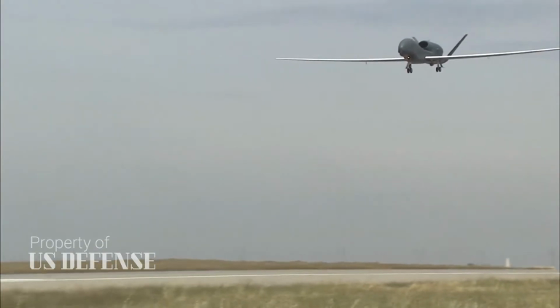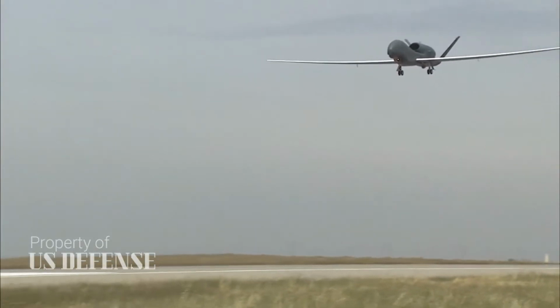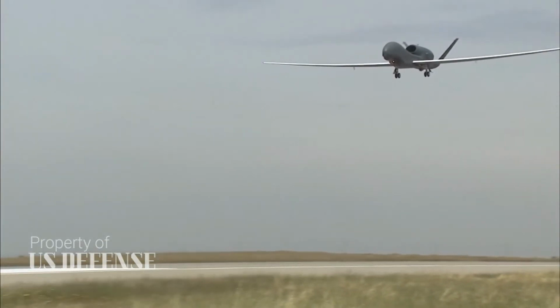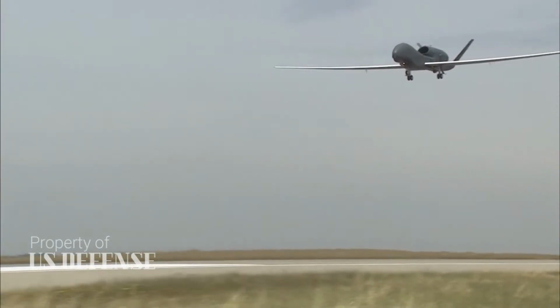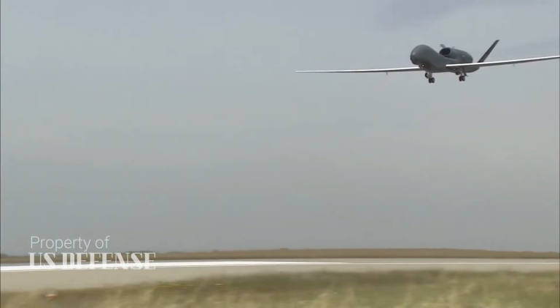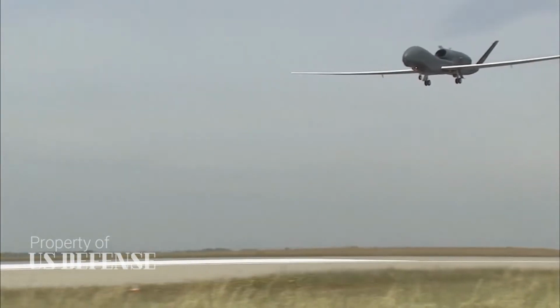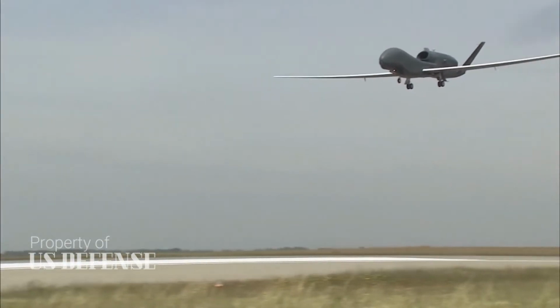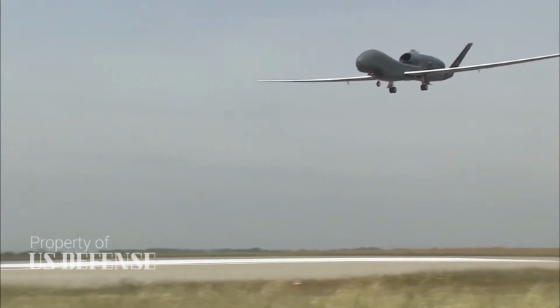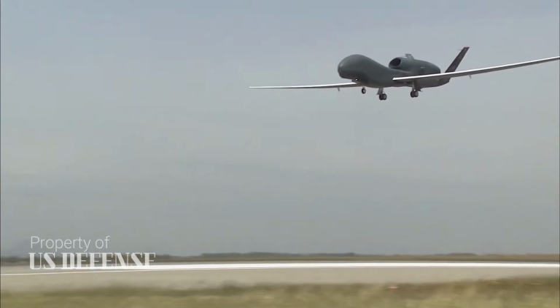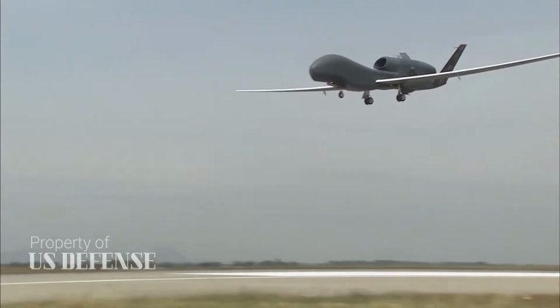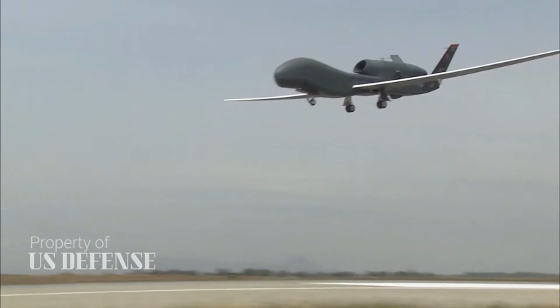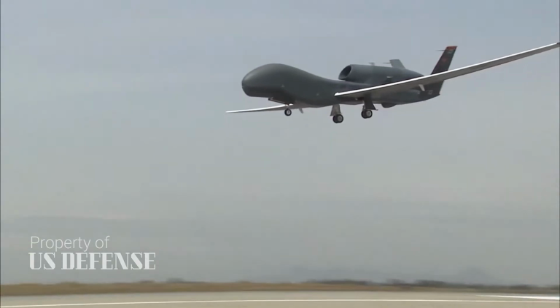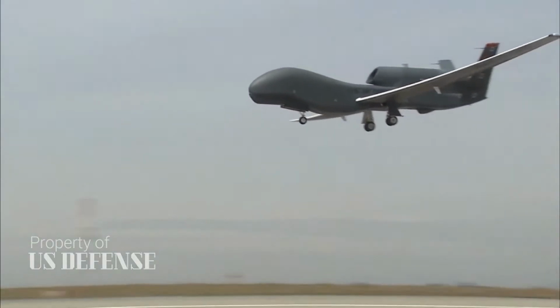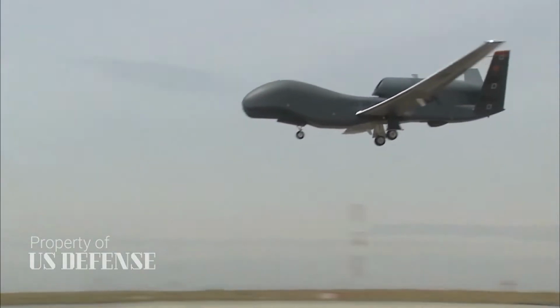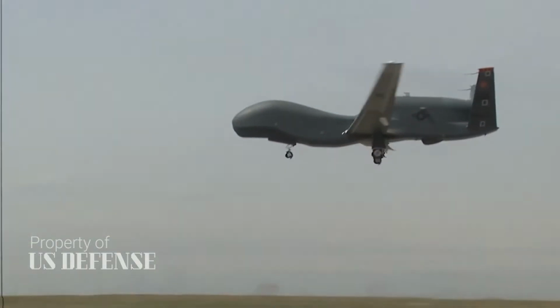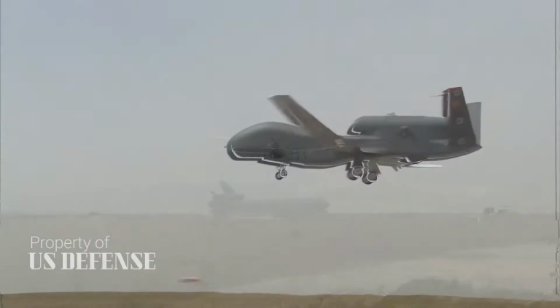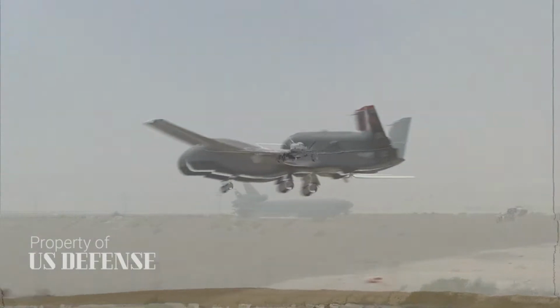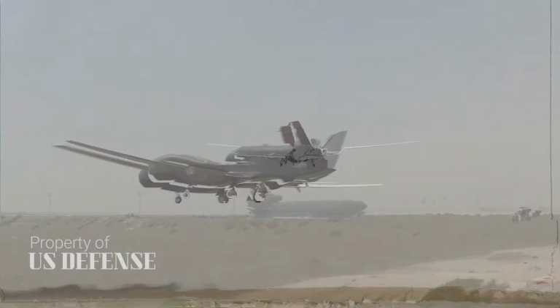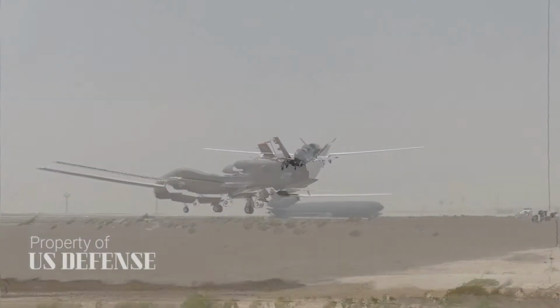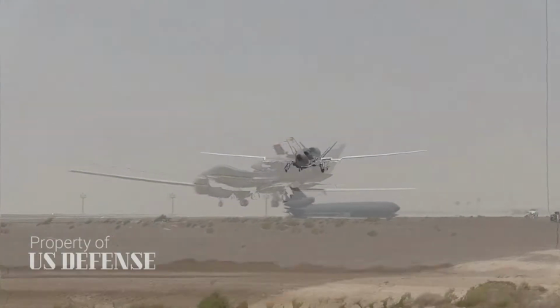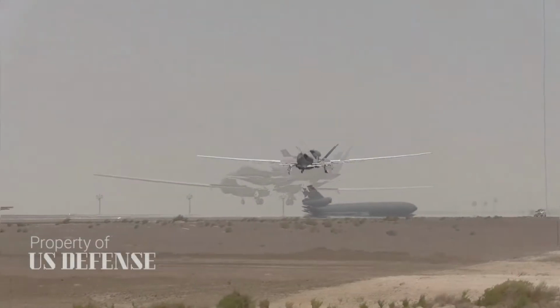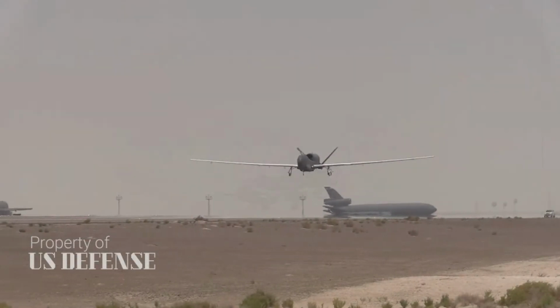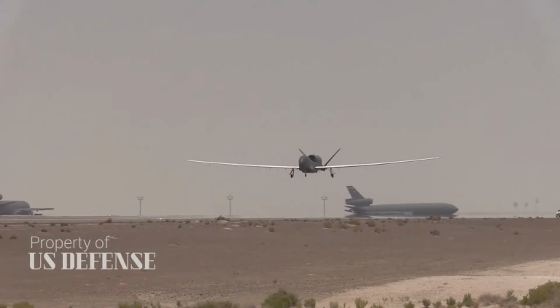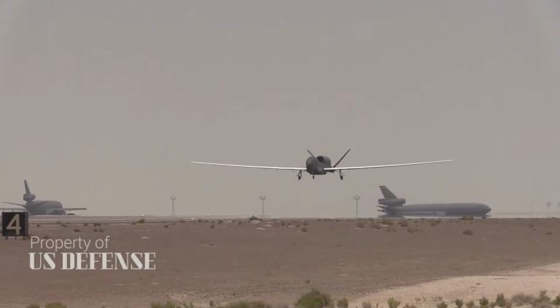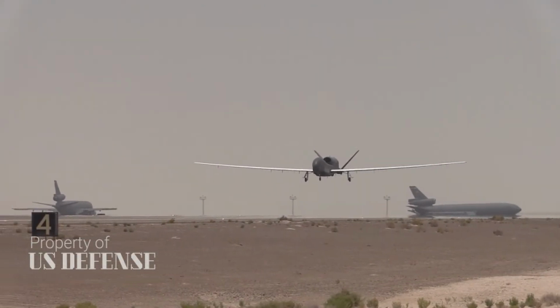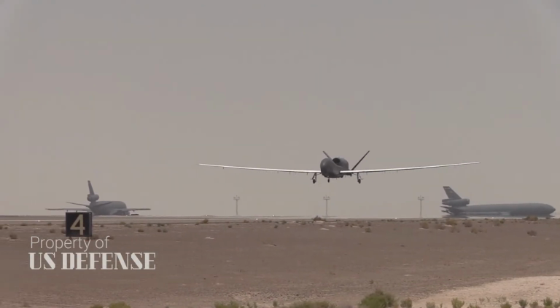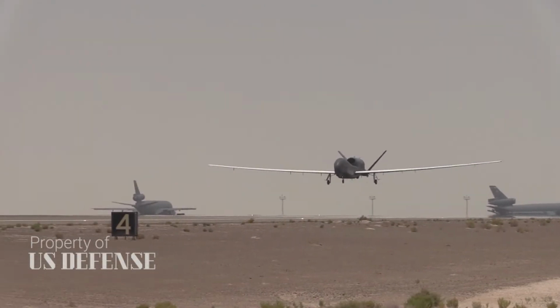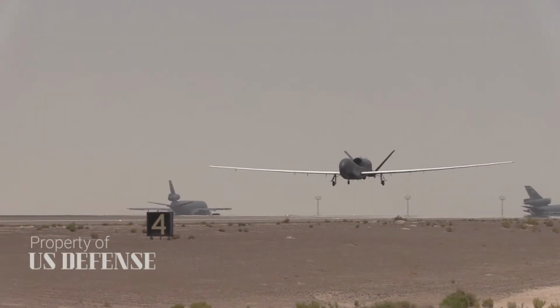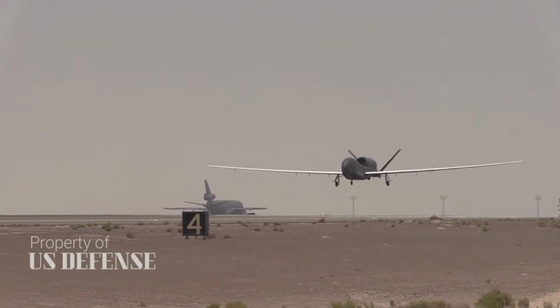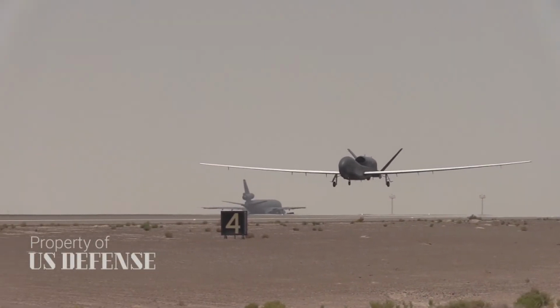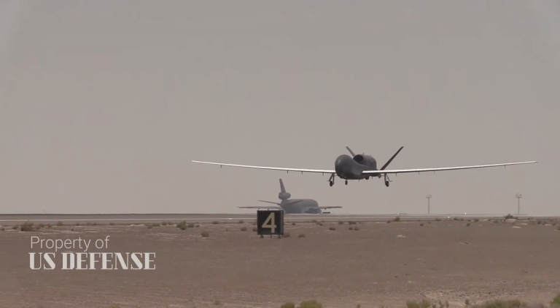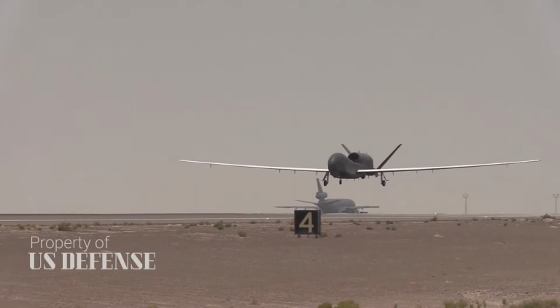The shoot-down of a U.S. Navy surveillance drone on June 20, 2019 underscores a weakness in the Pentagon's surveillance forces.